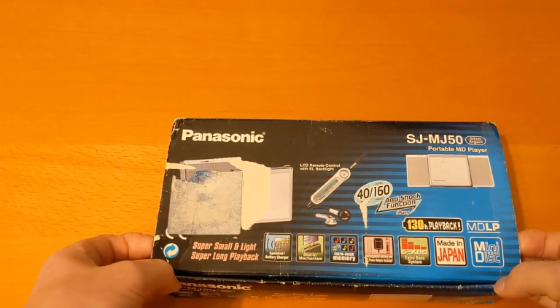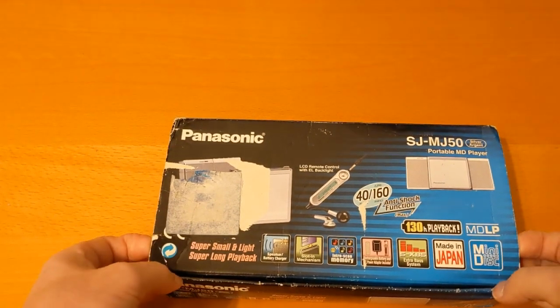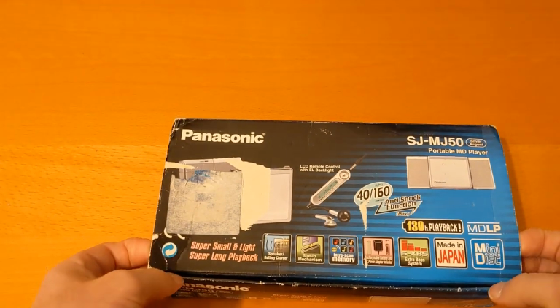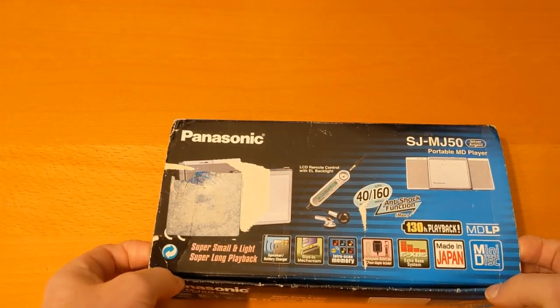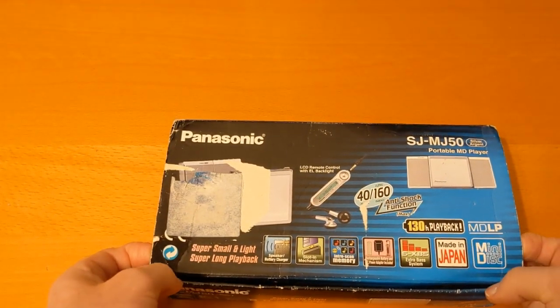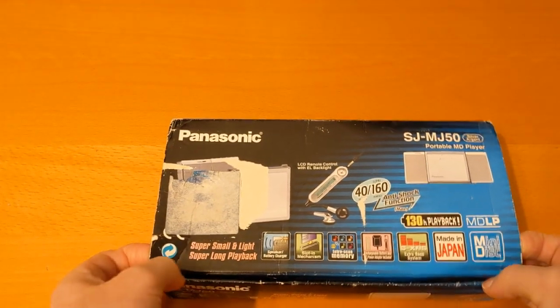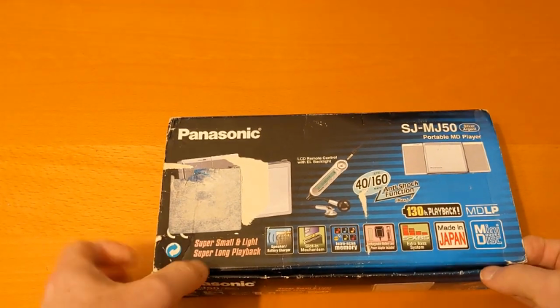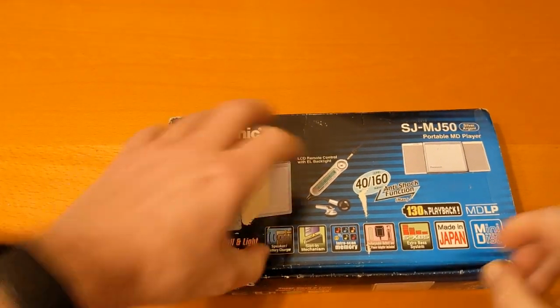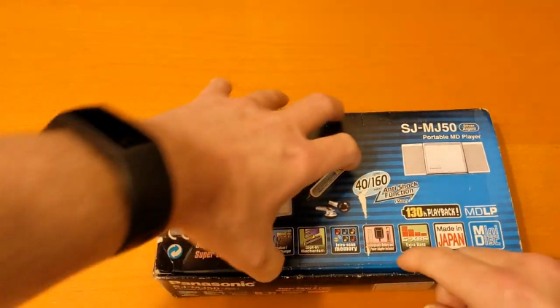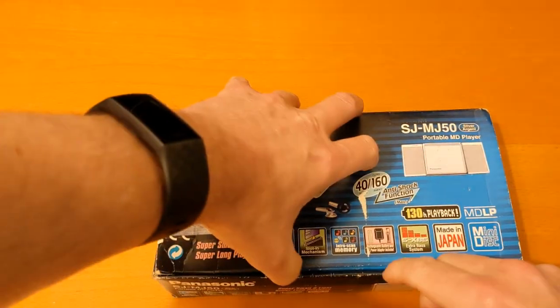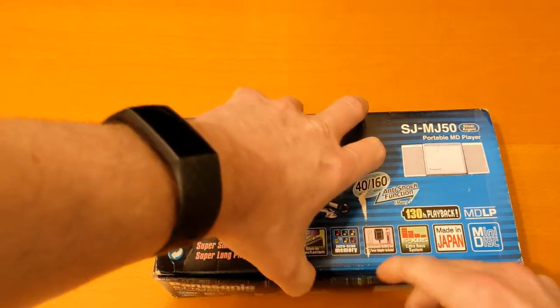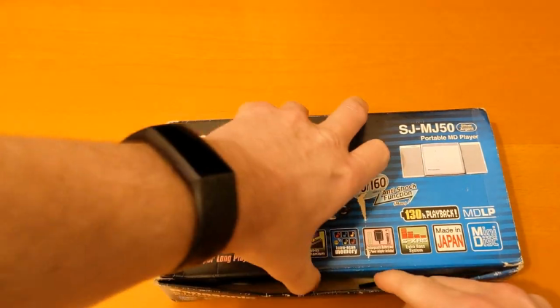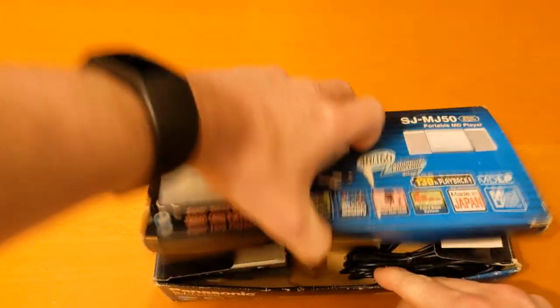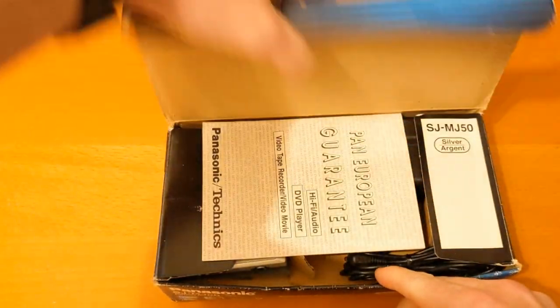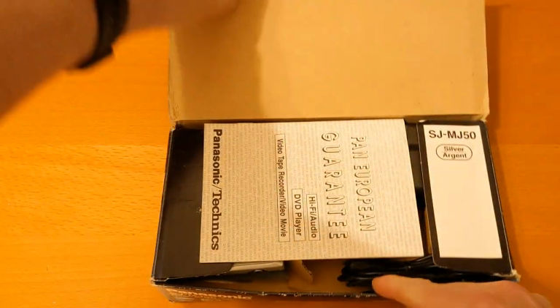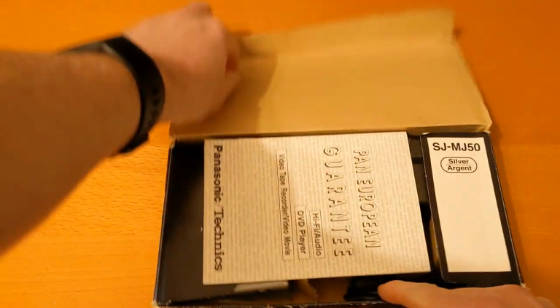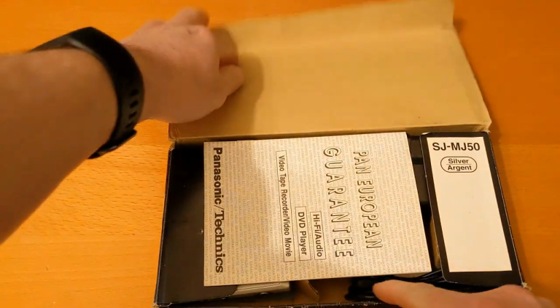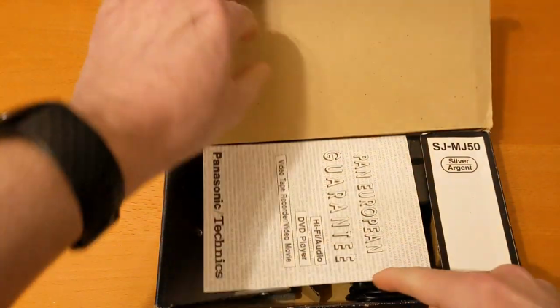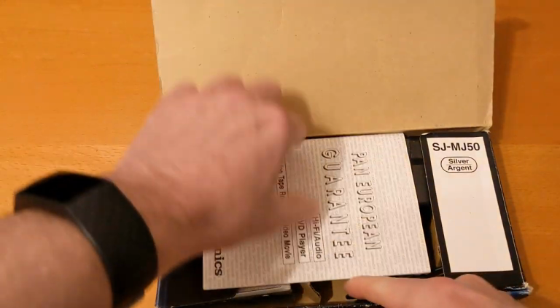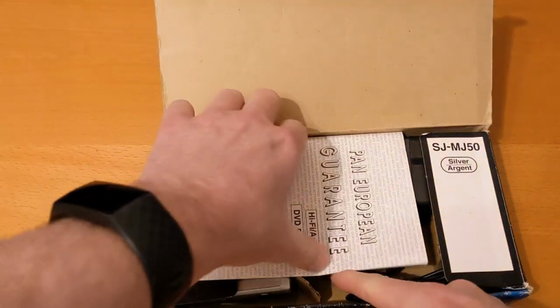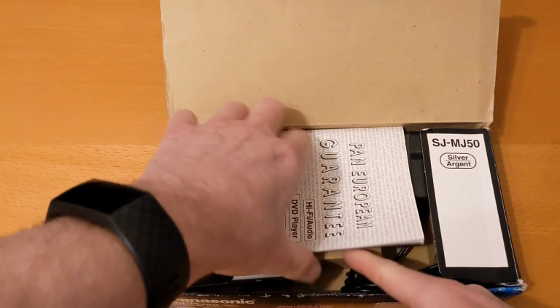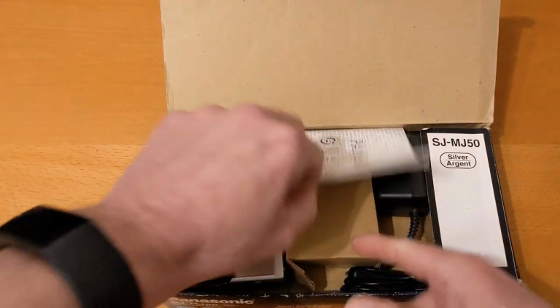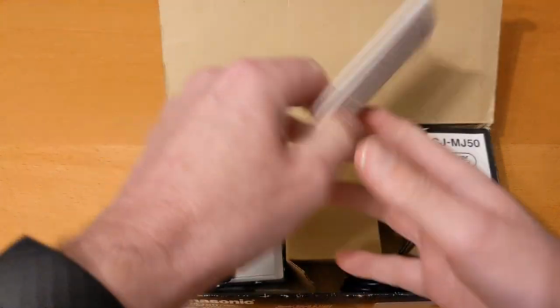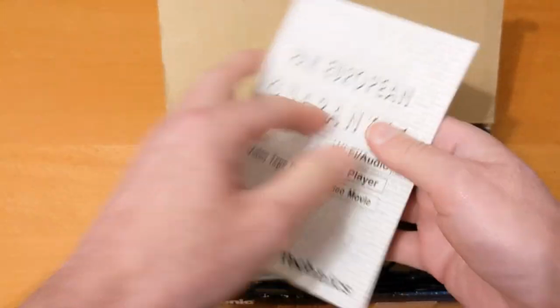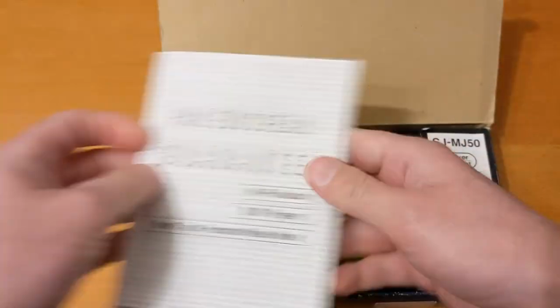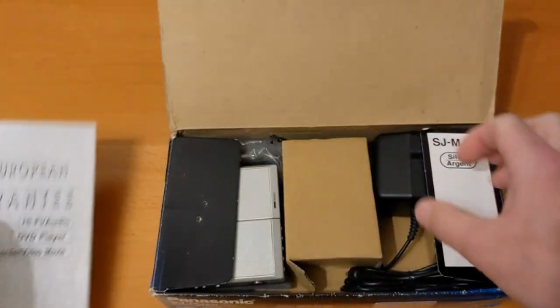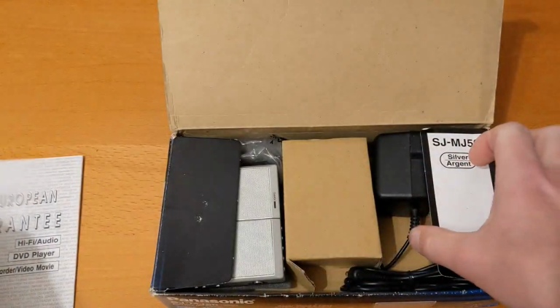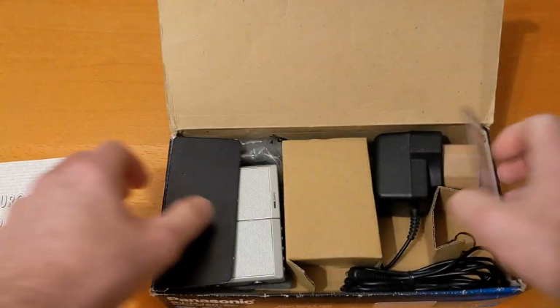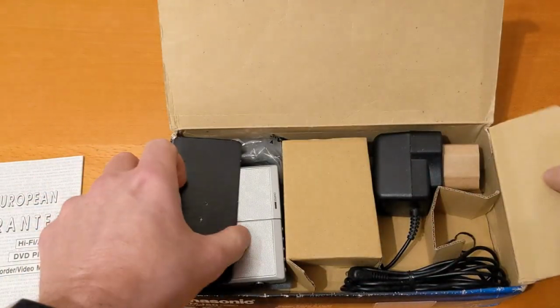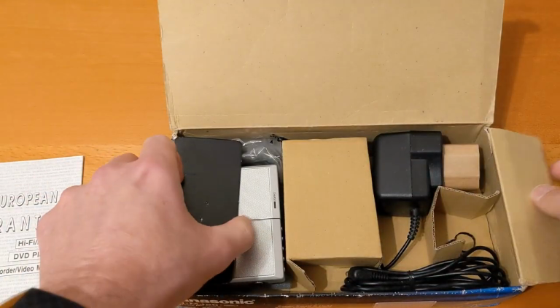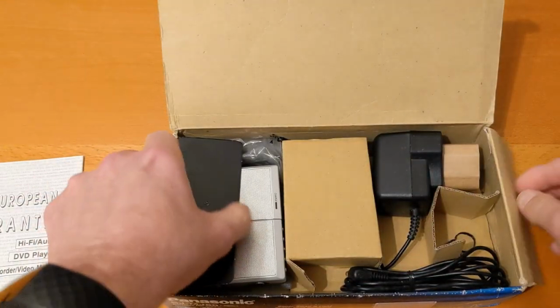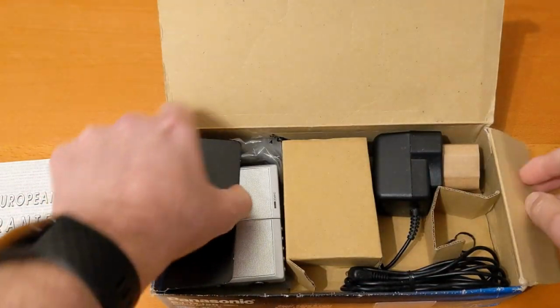The box is a bit tatty, but this is the original box for a Panasonic SJ-MJ50 mini disc player. It's not complete unfortunately, but it was in good condition and that's what I really wanted it for.